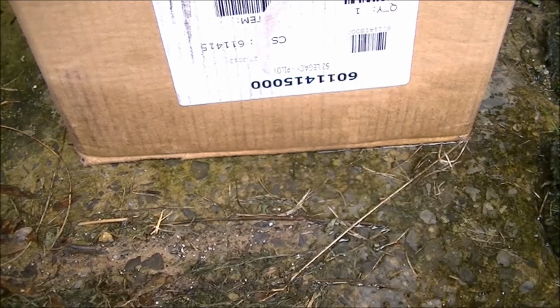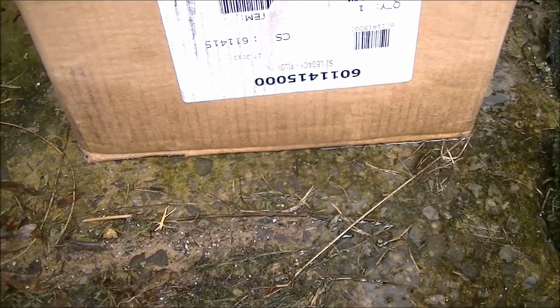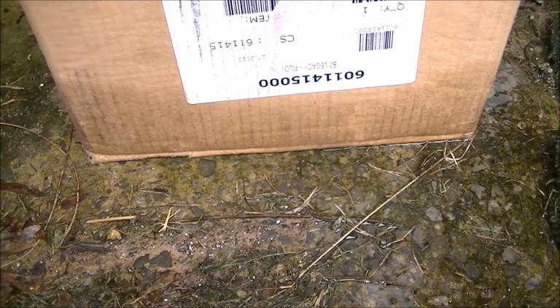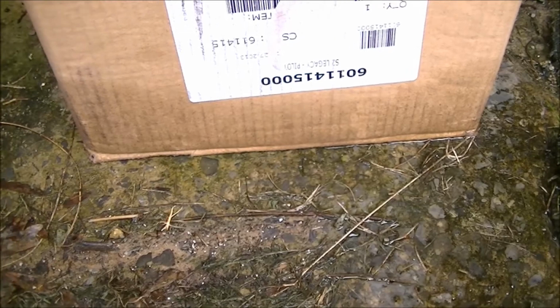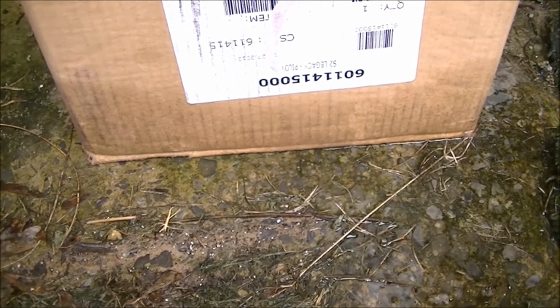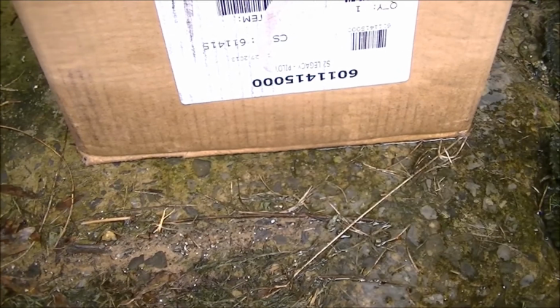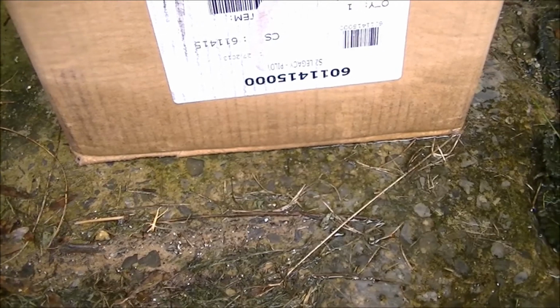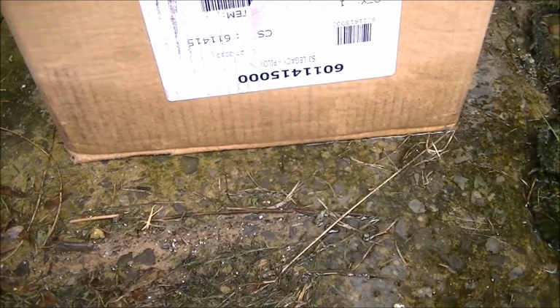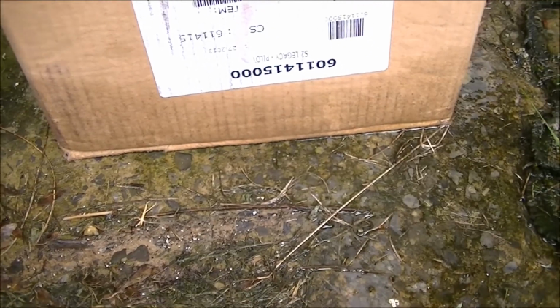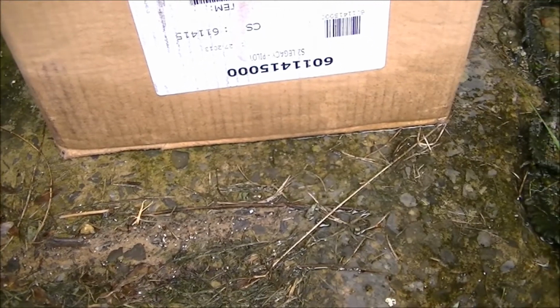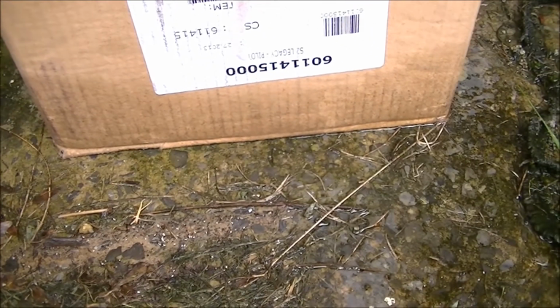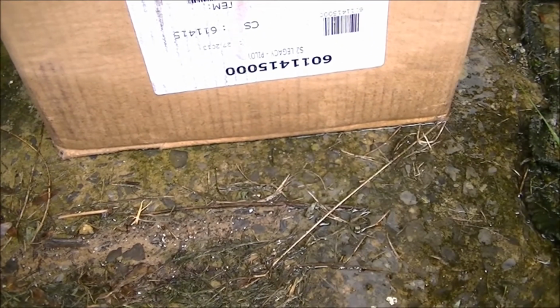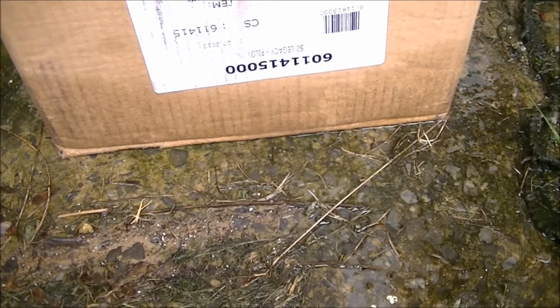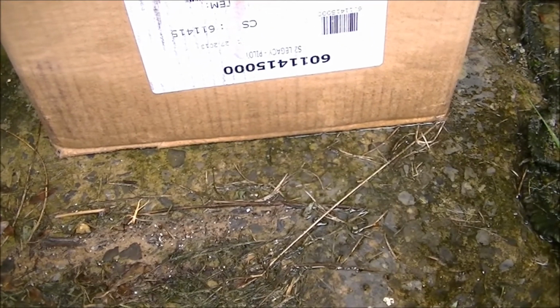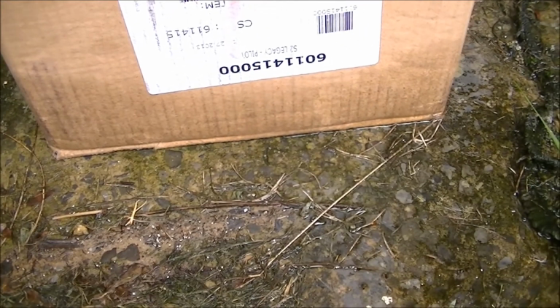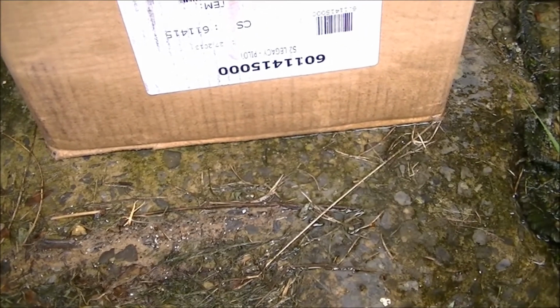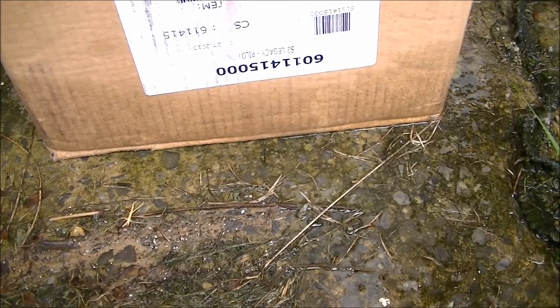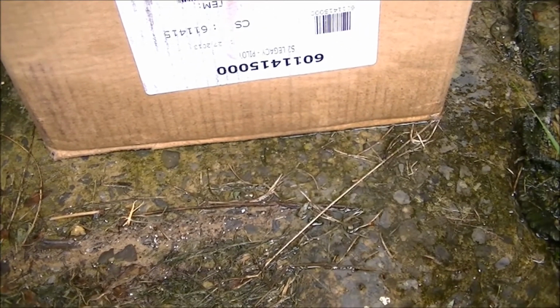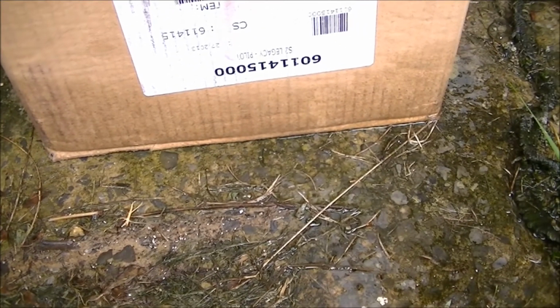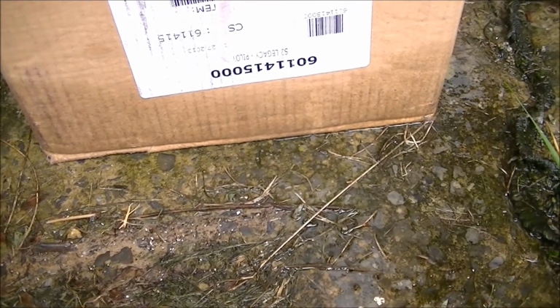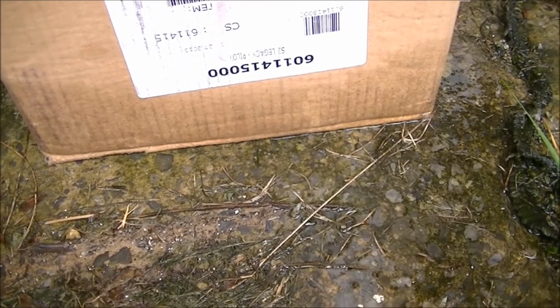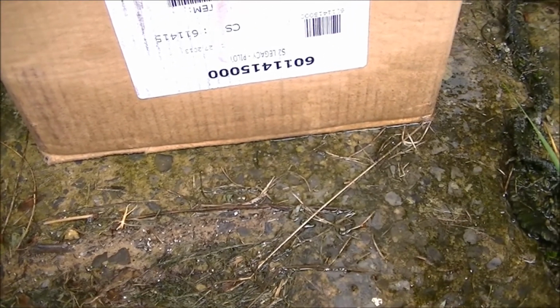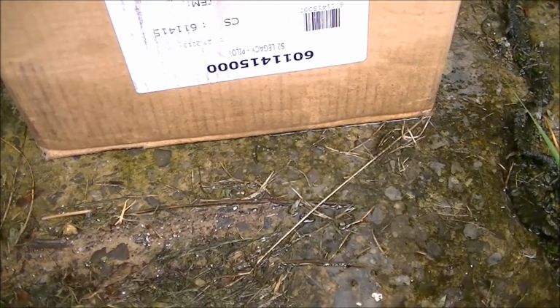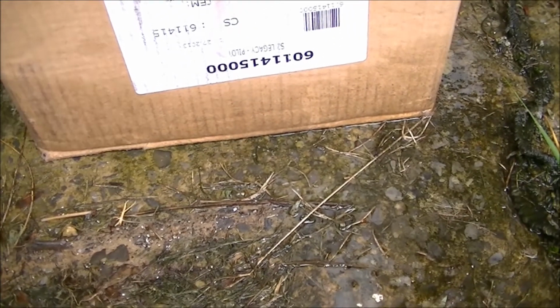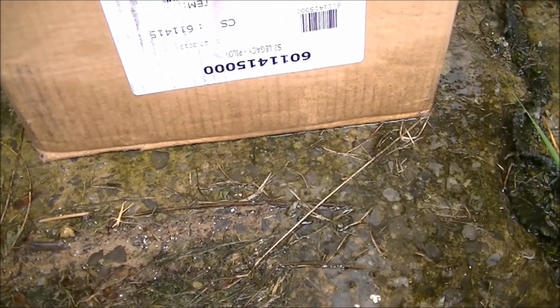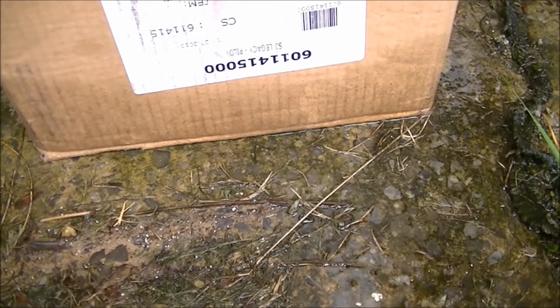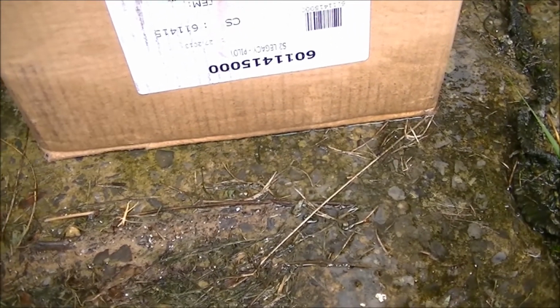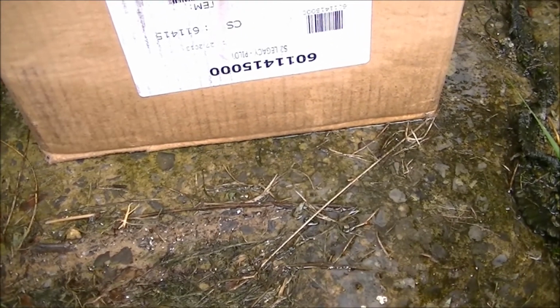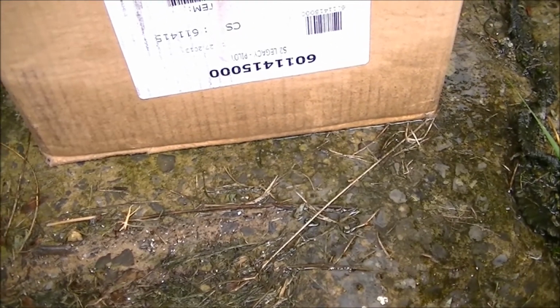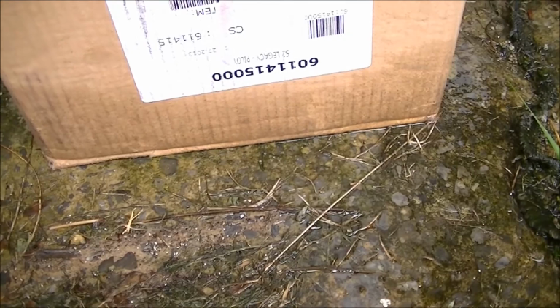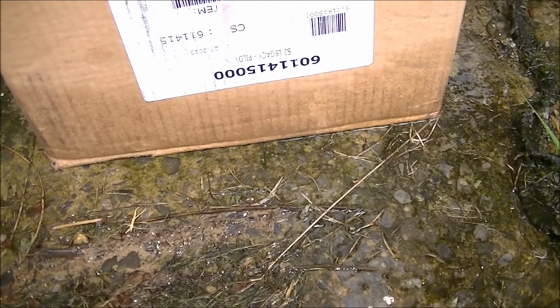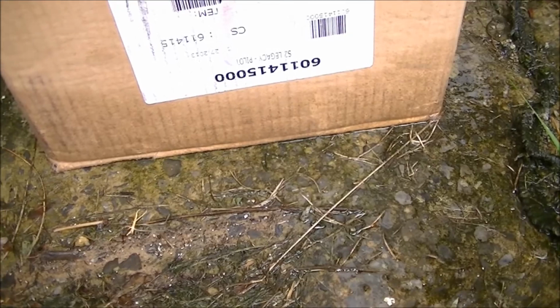Oh yes, because just what I need is to have my $1,200 engine left in a puddle of water.